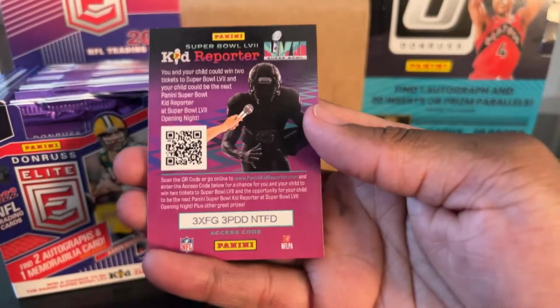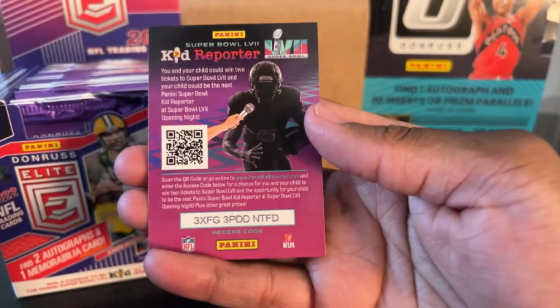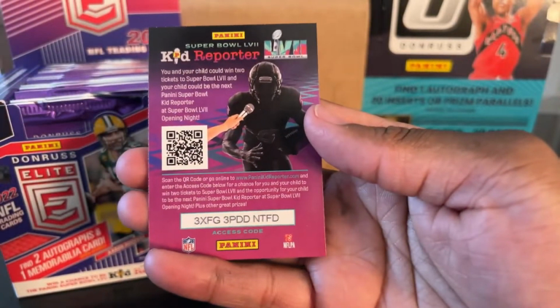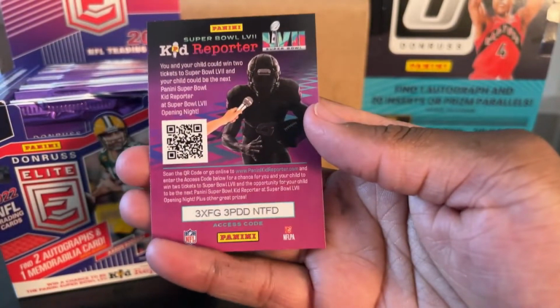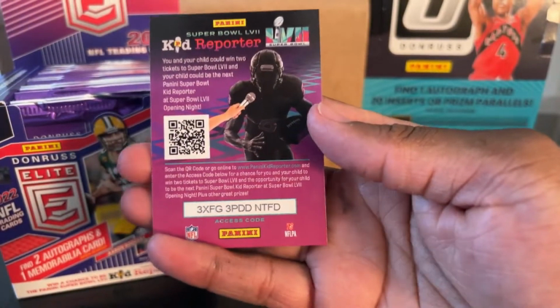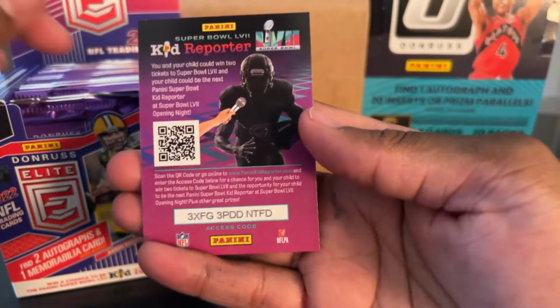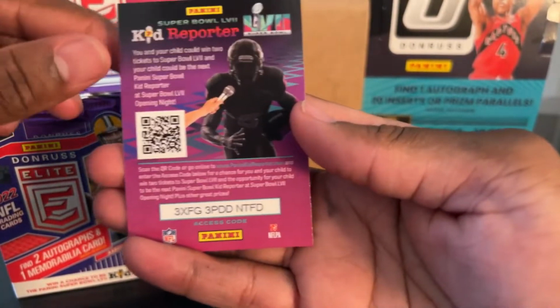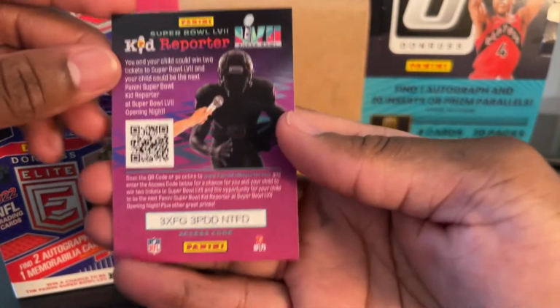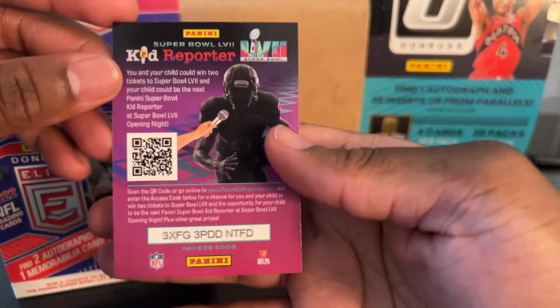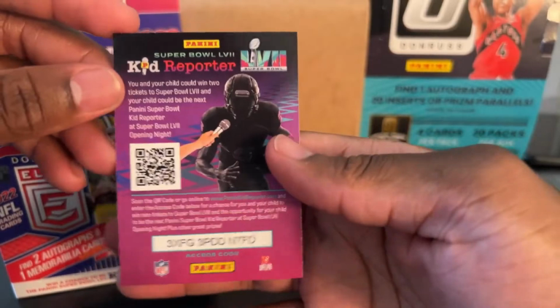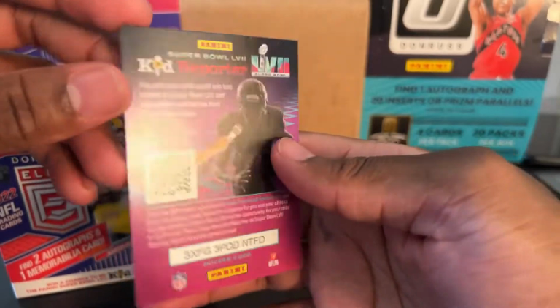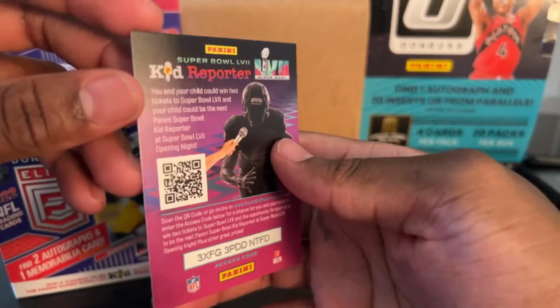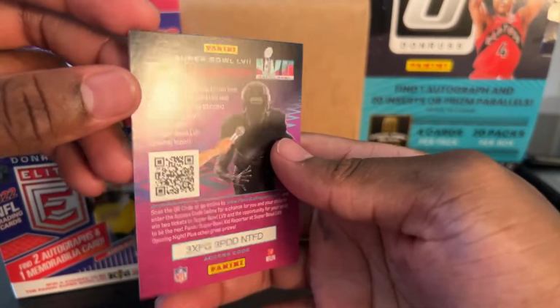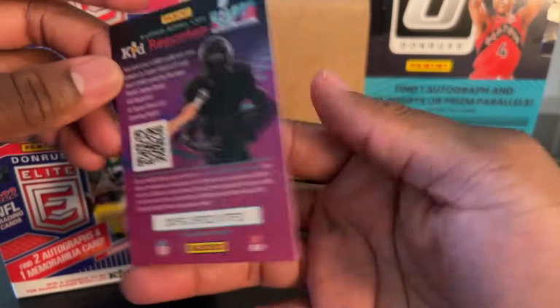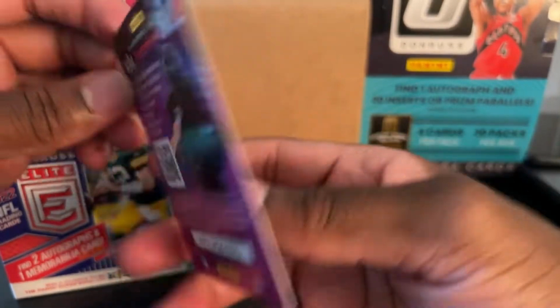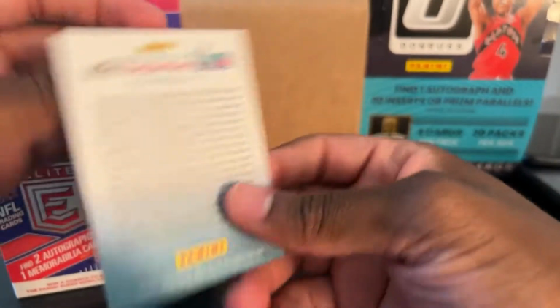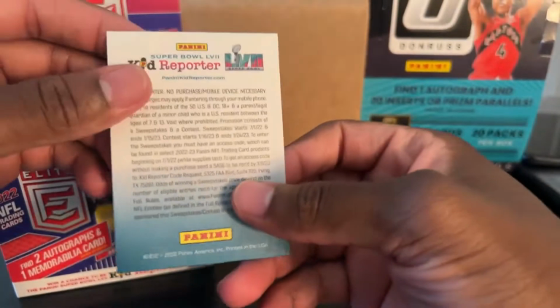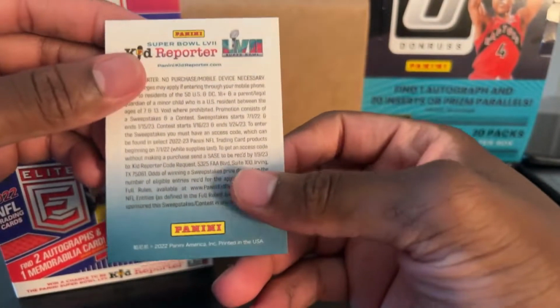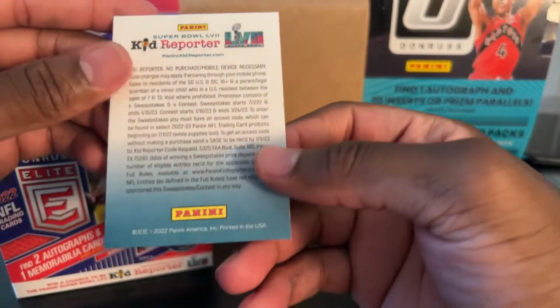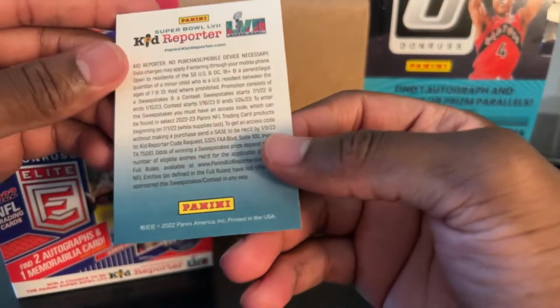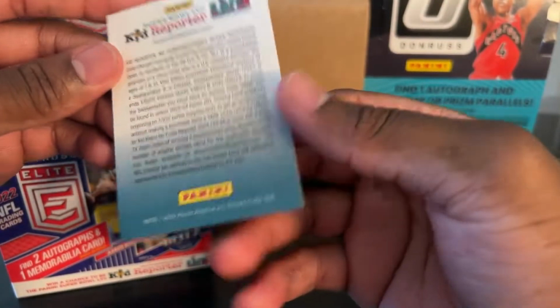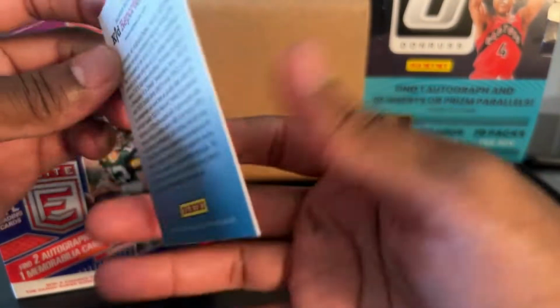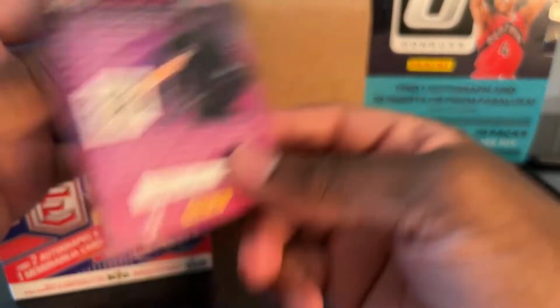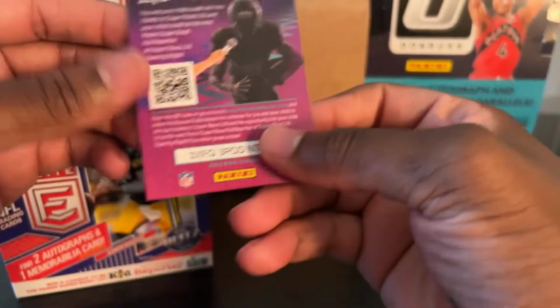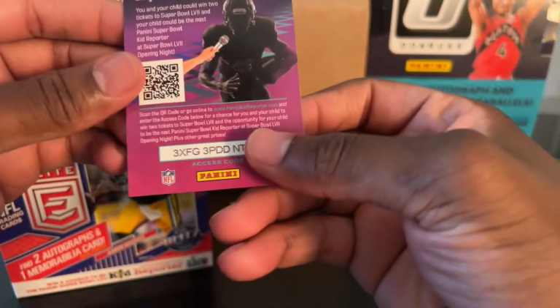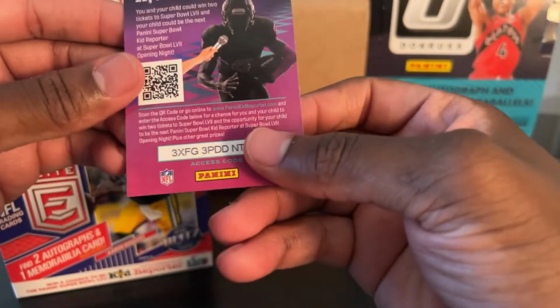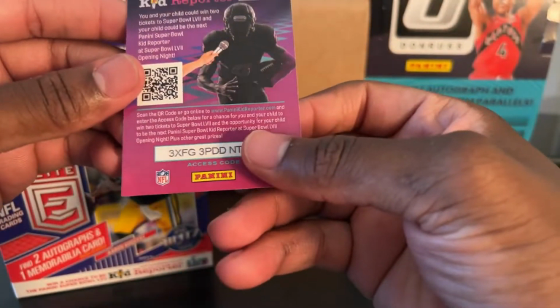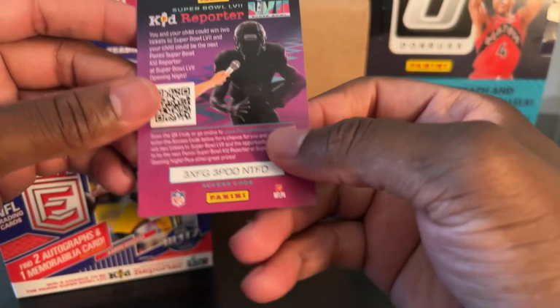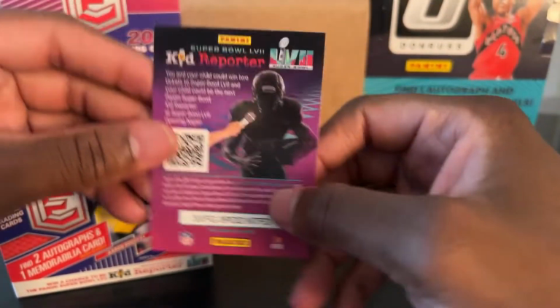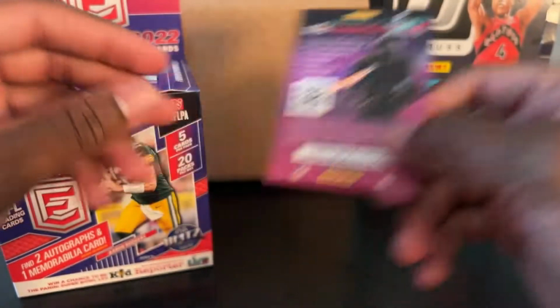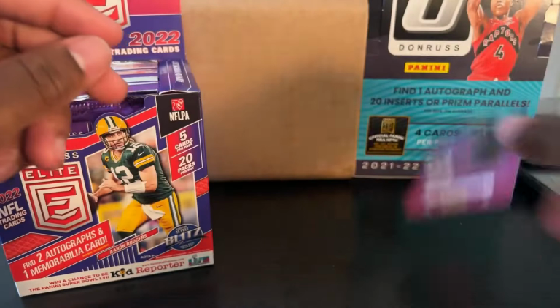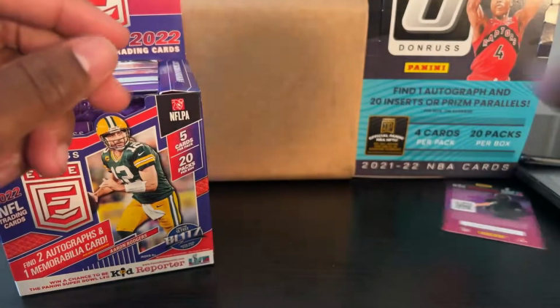And then we have one of these kid reporter insert things. I've seen these in pack-opening videos but I still don't know what it is.